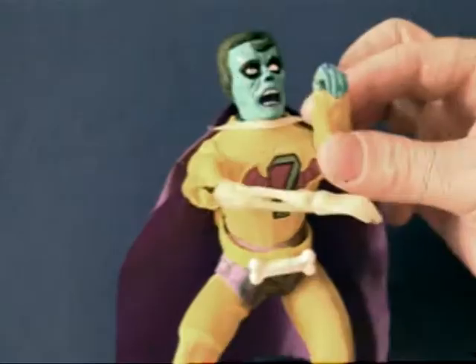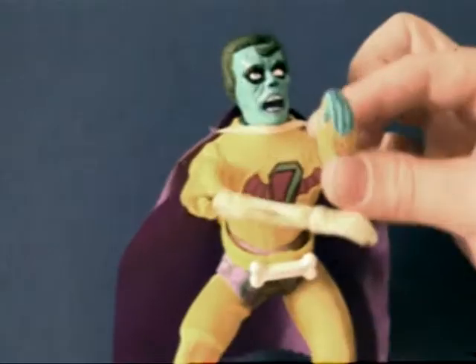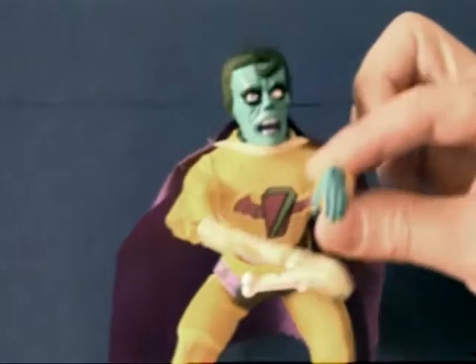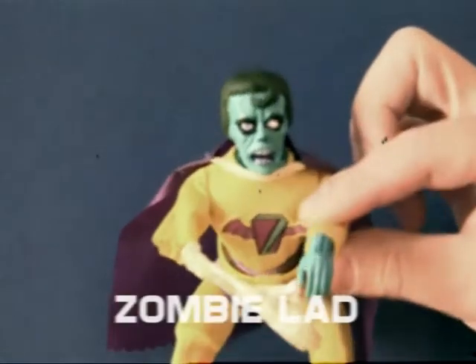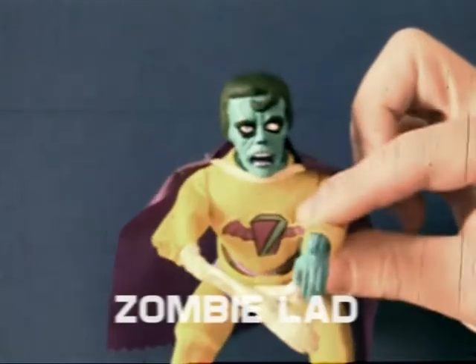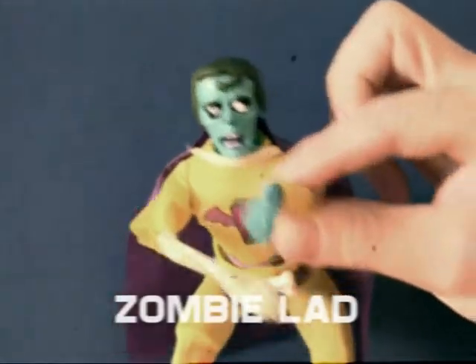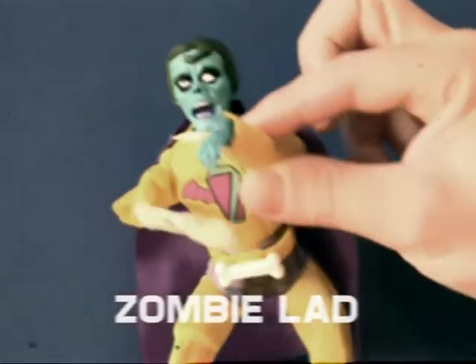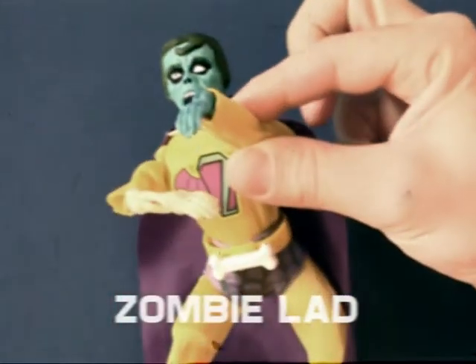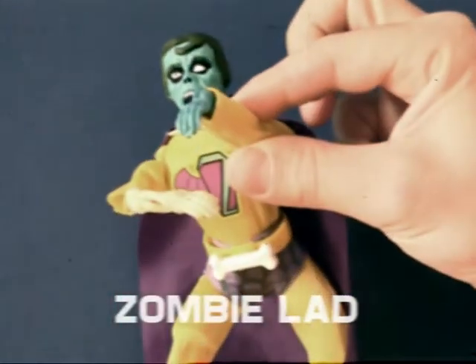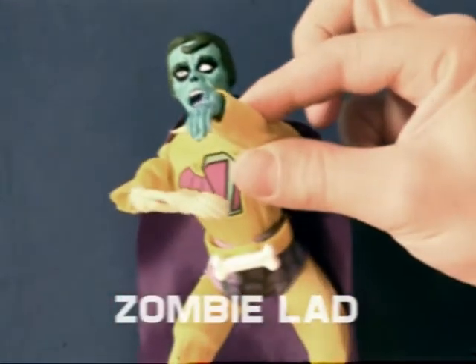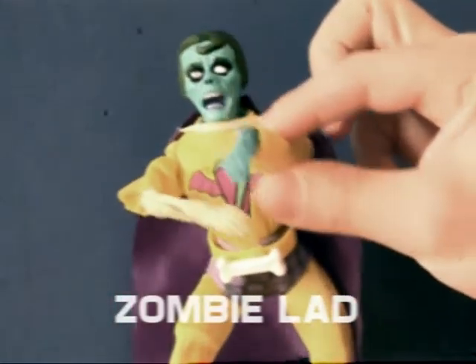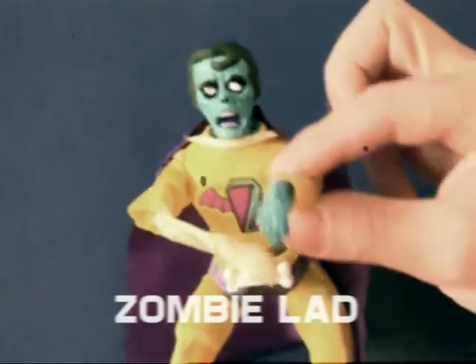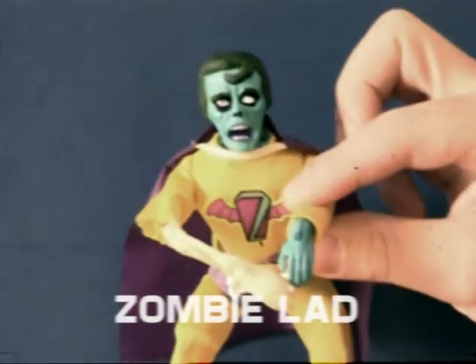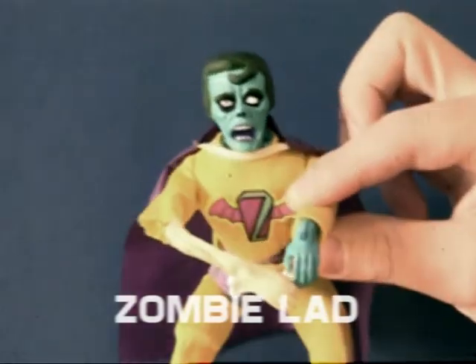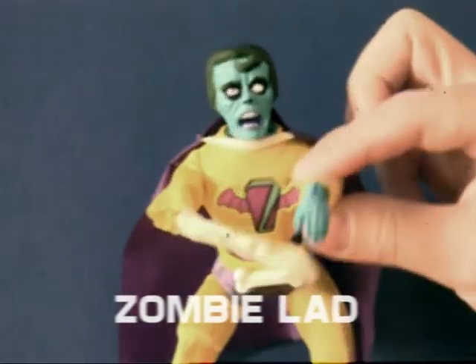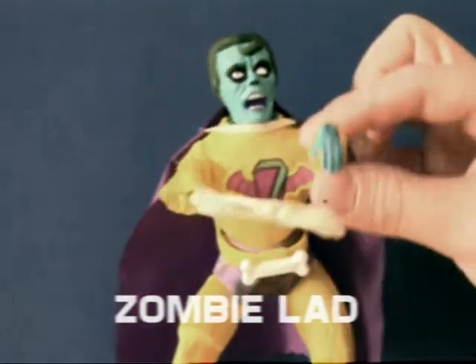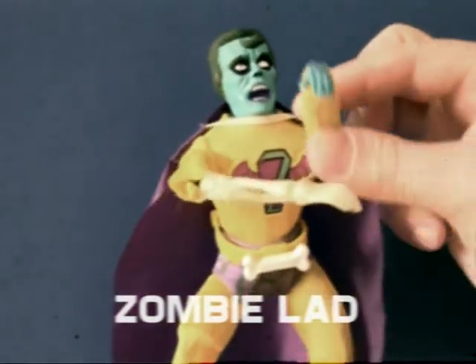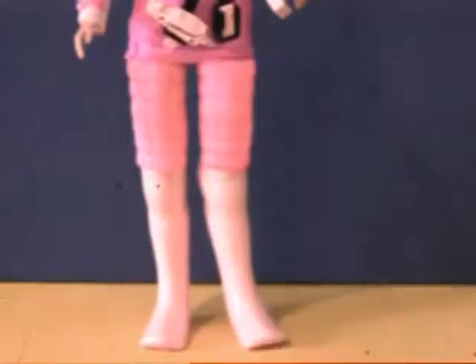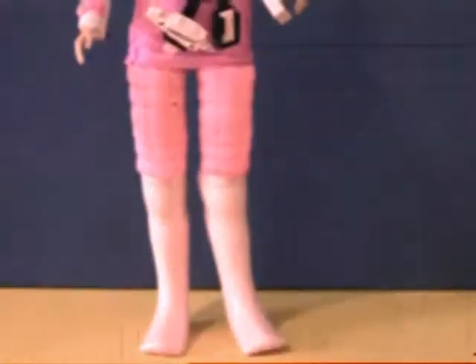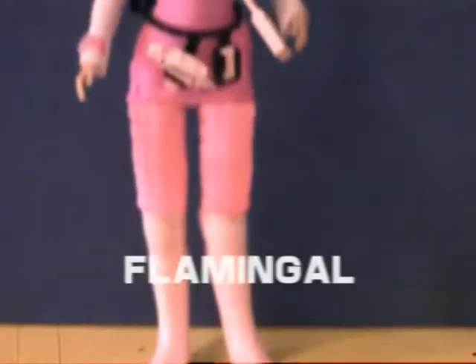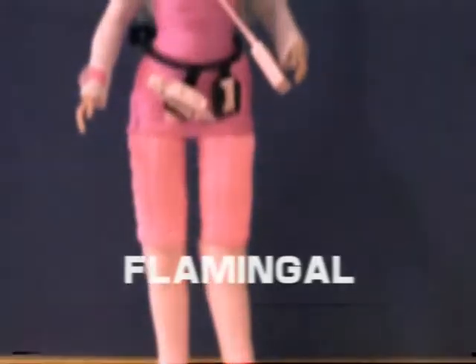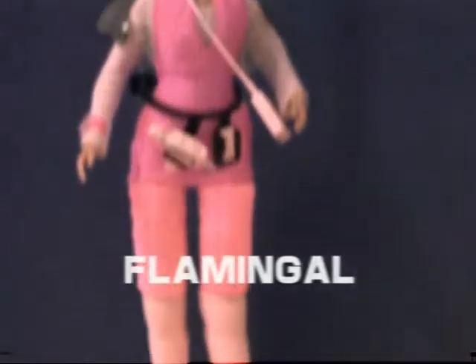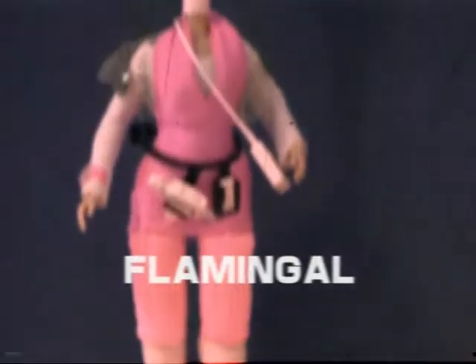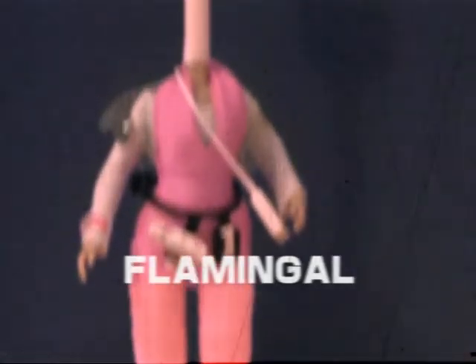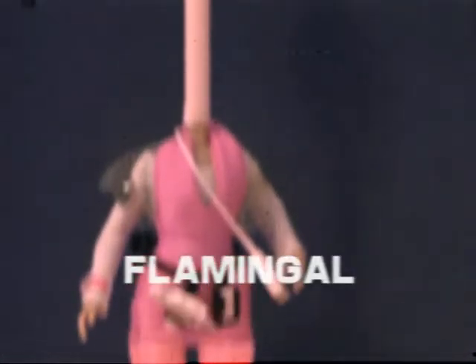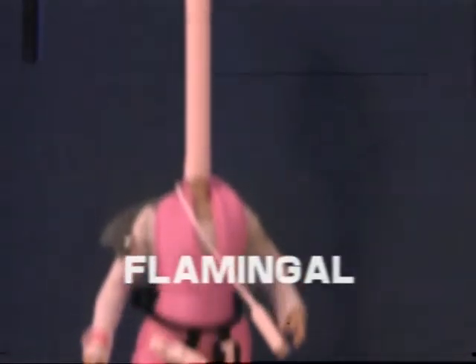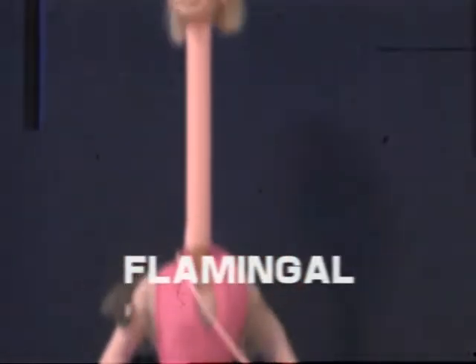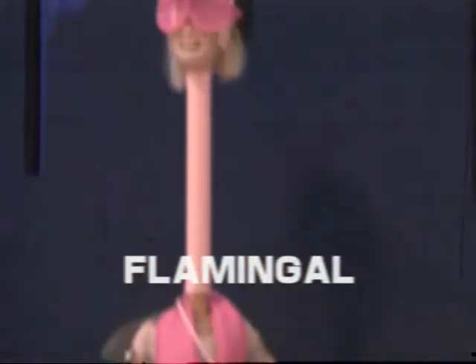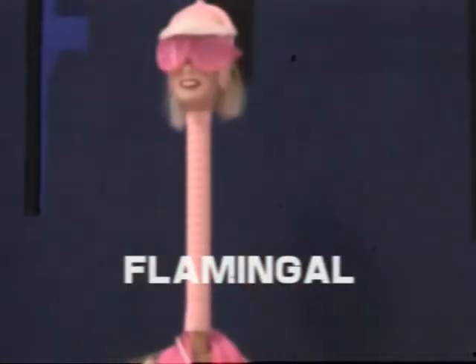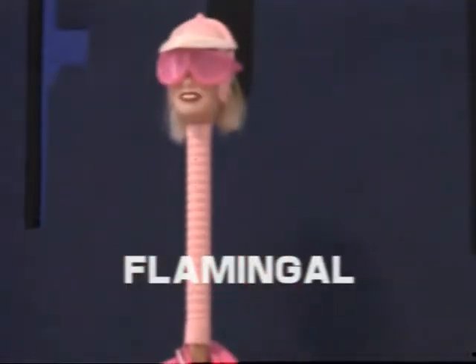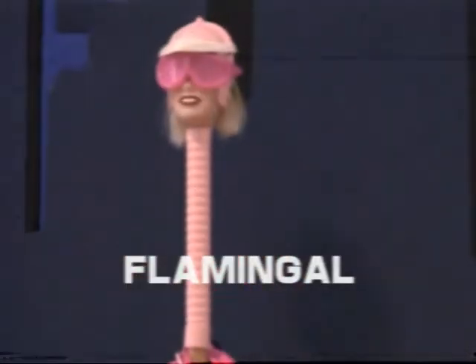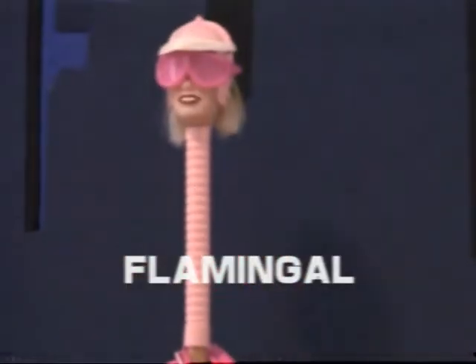There's Zombielad, with realistic lurching action. Flamingo, with a super extendable neck.